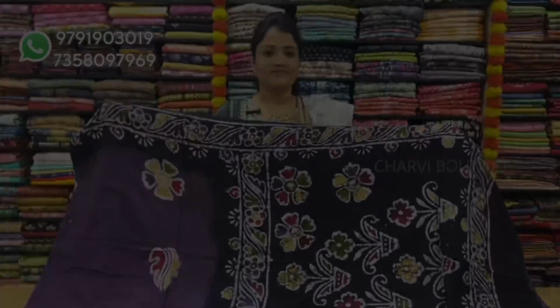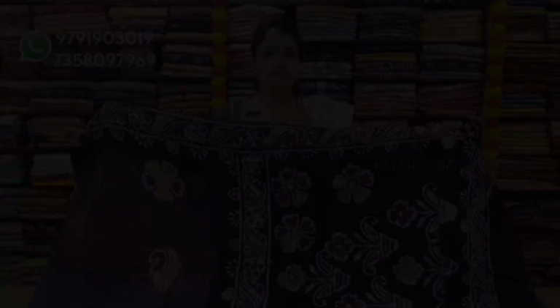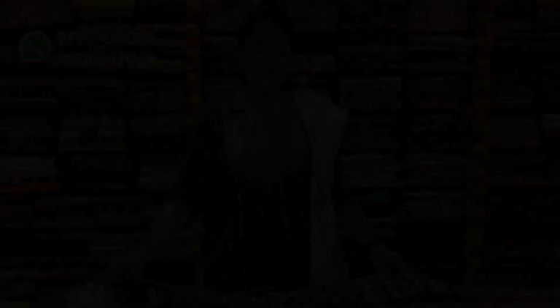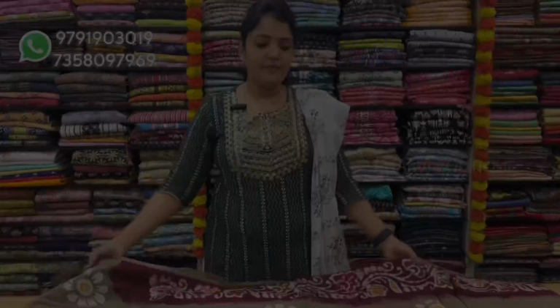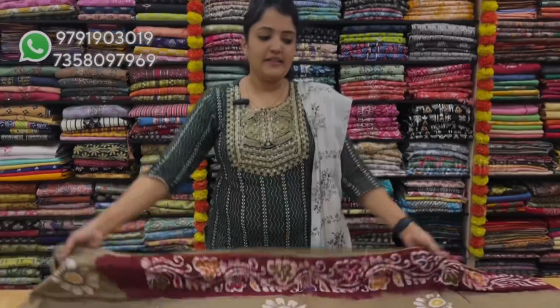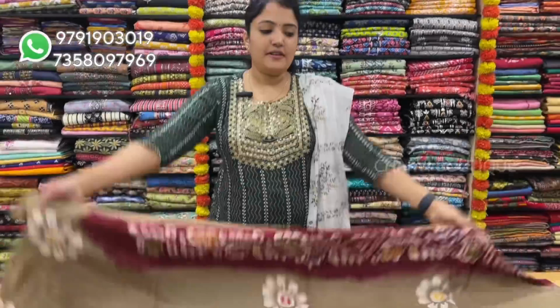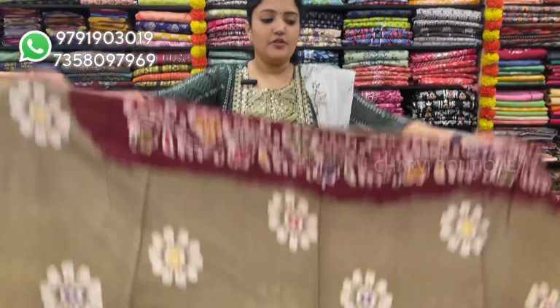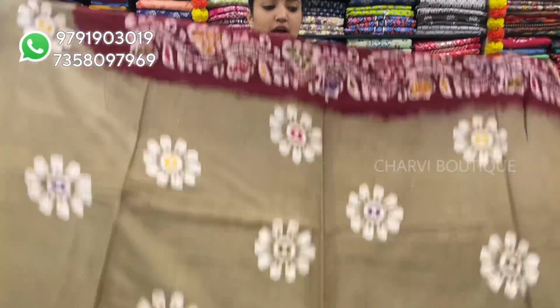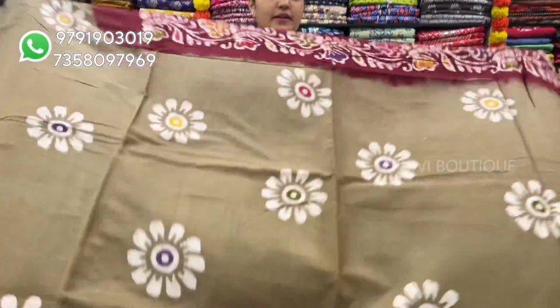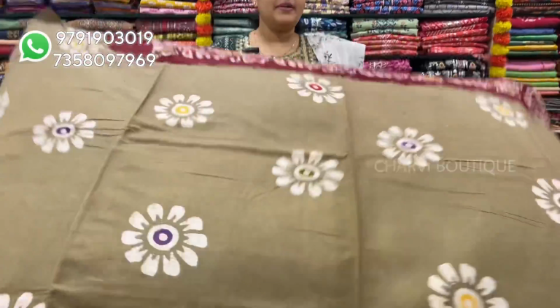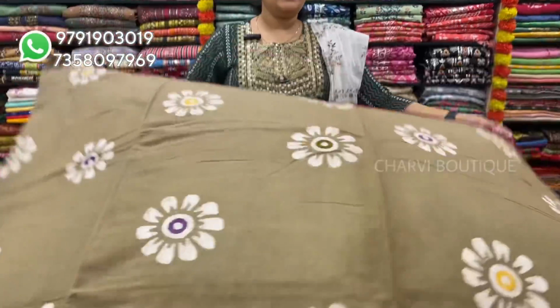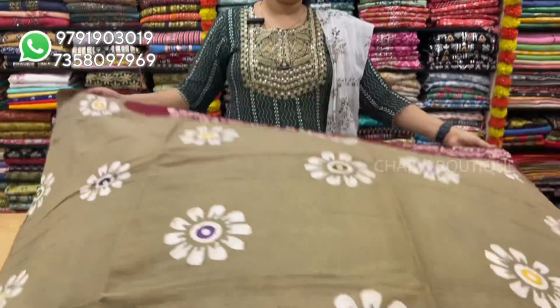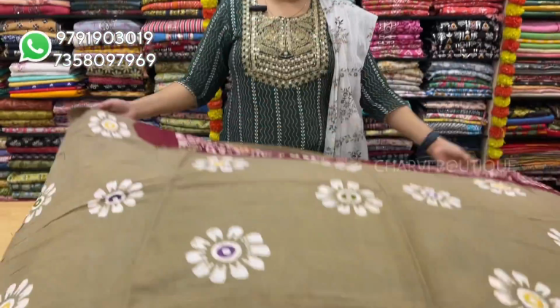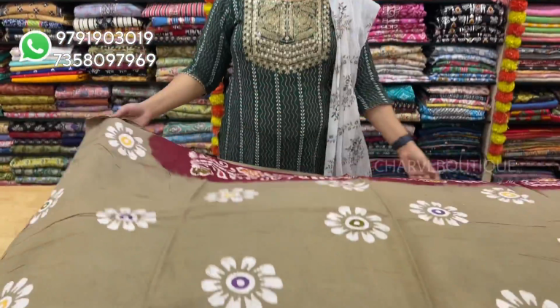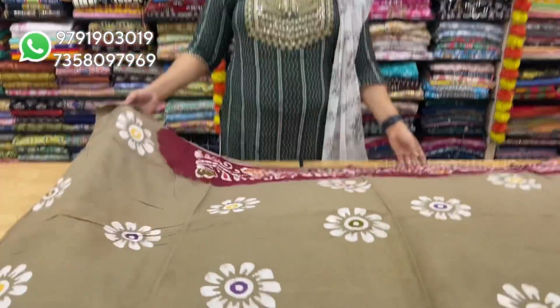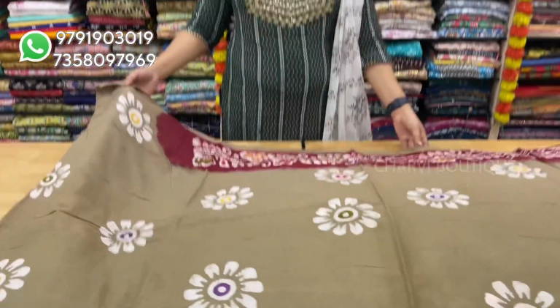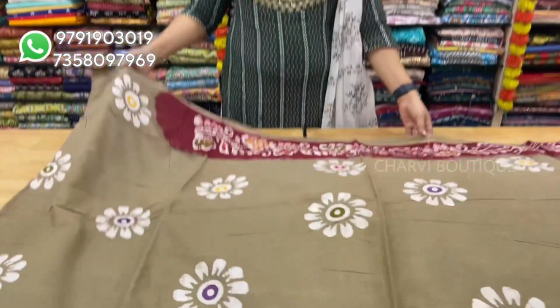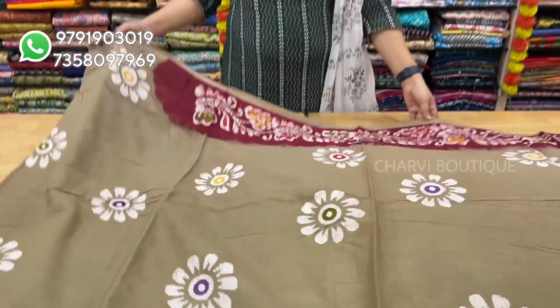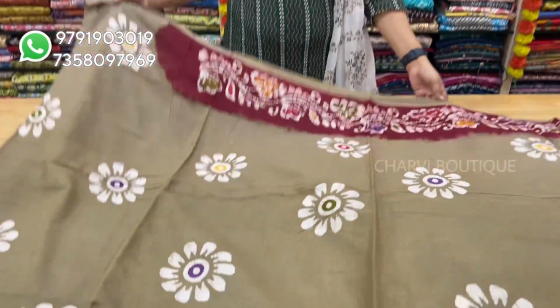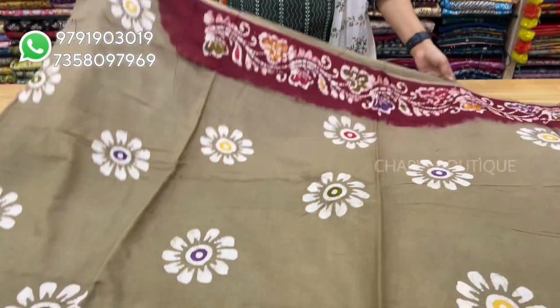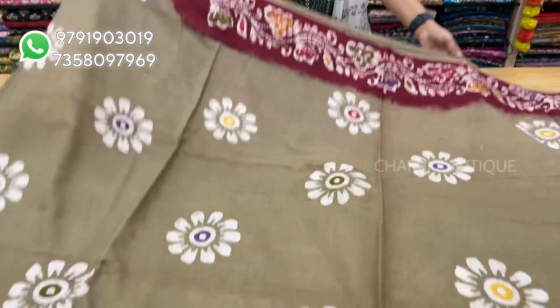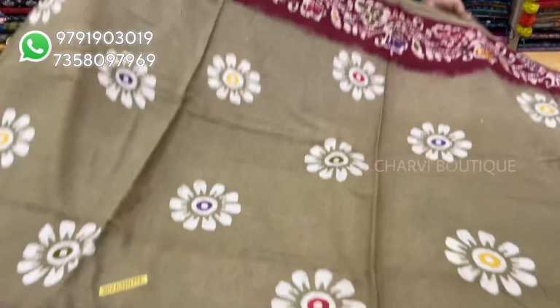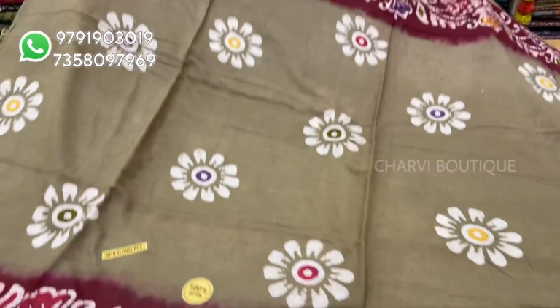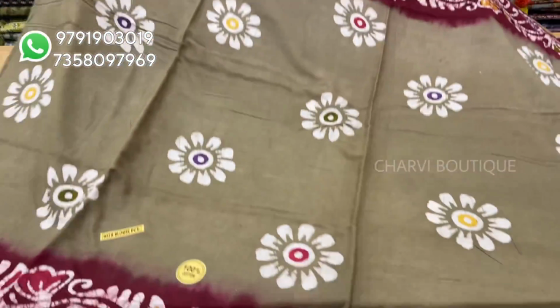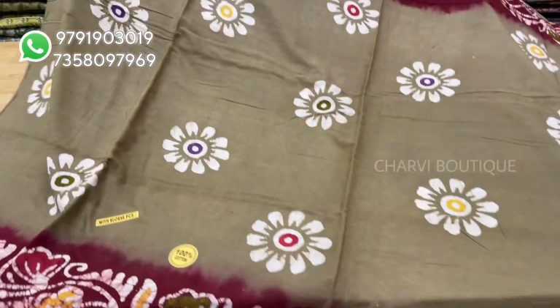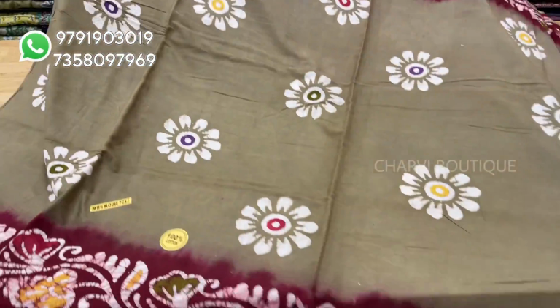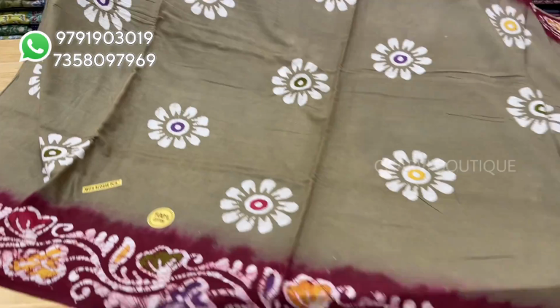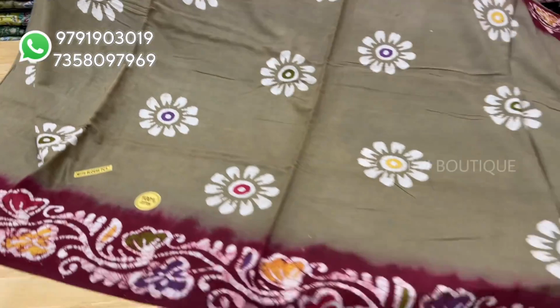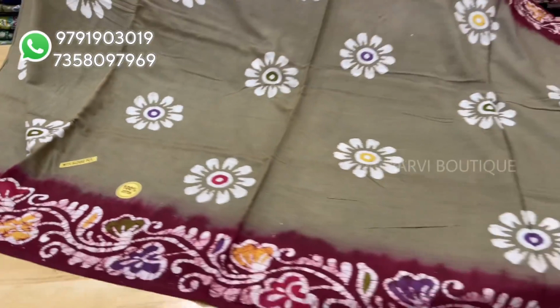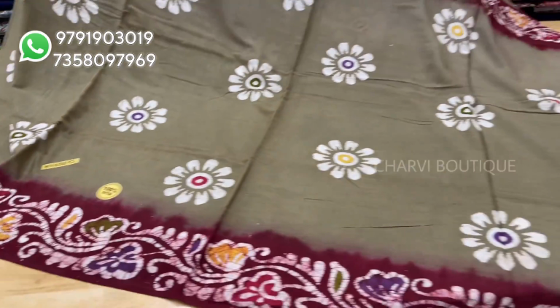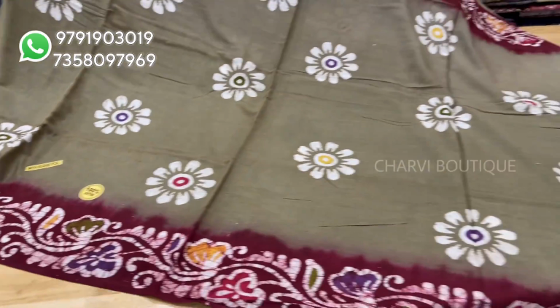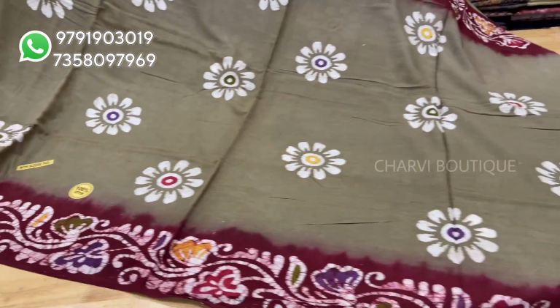It comes with a running blouse. Sari price is $8.50. This color is red with brown border — super high quality print.